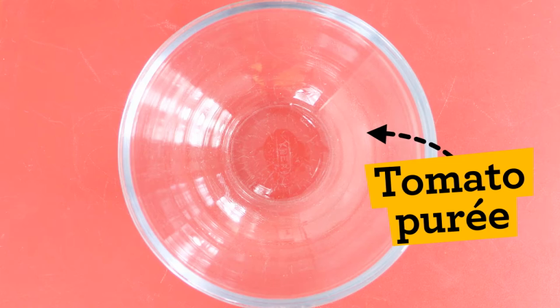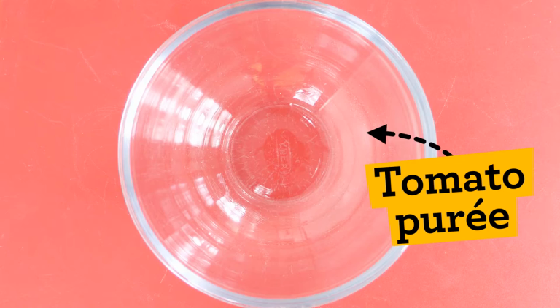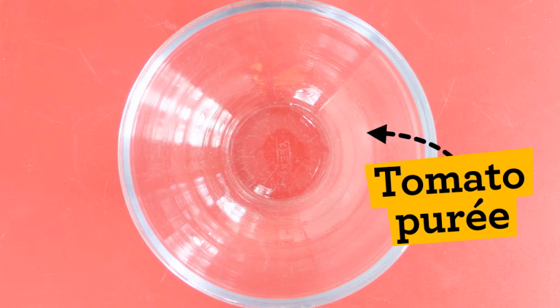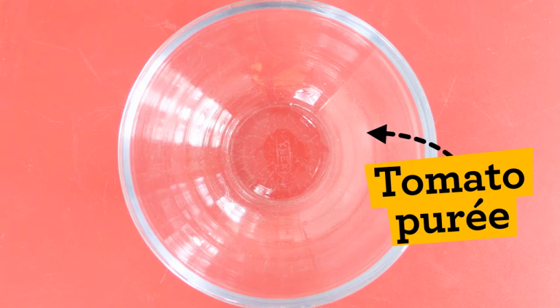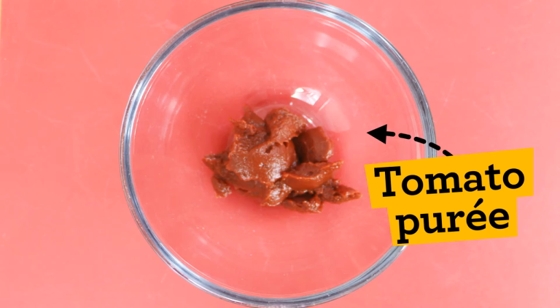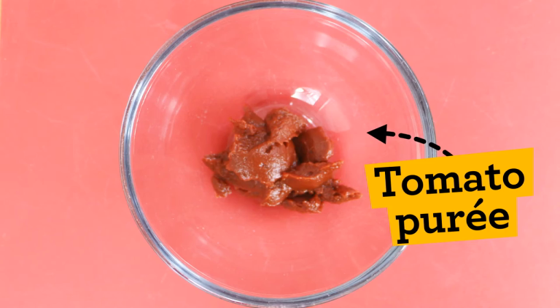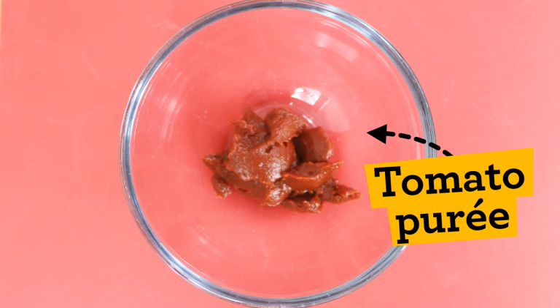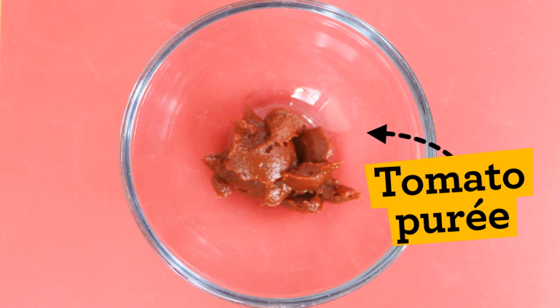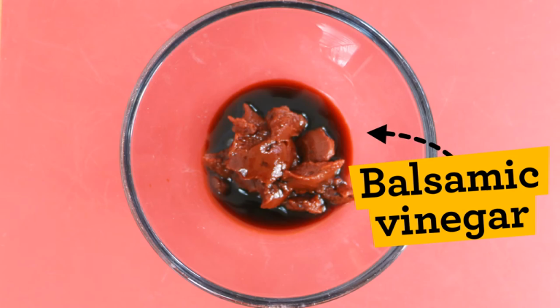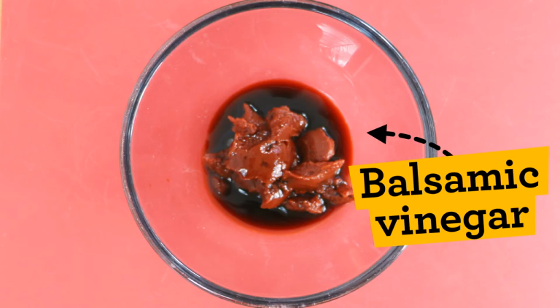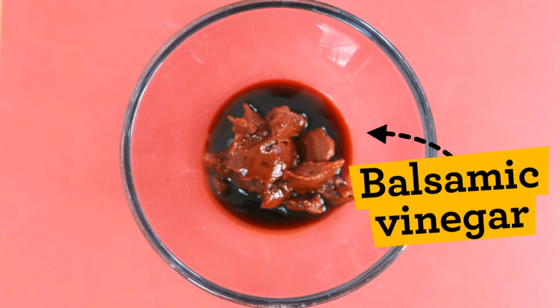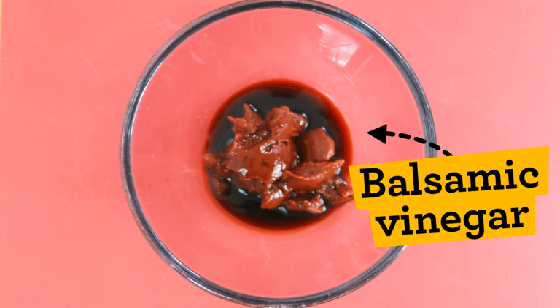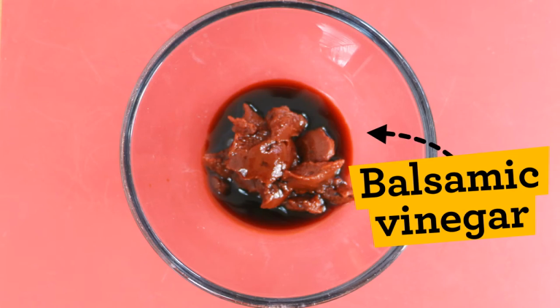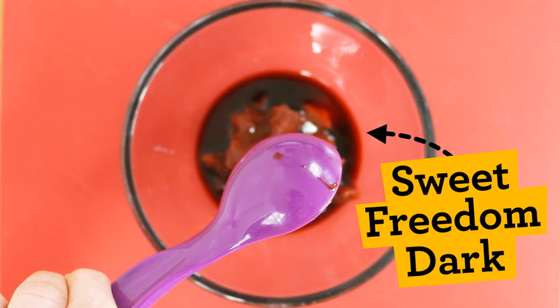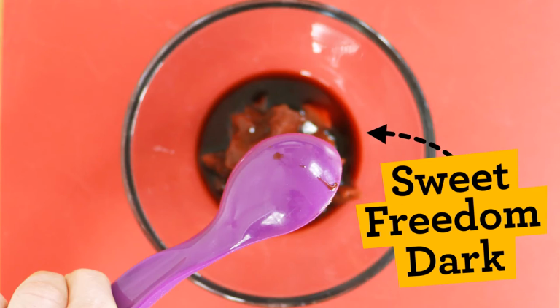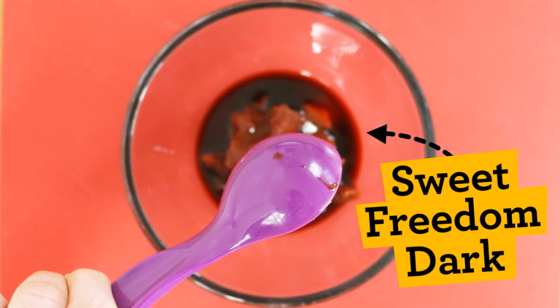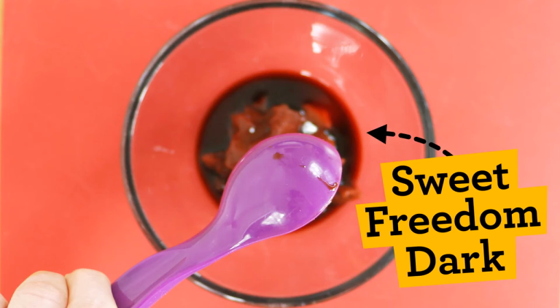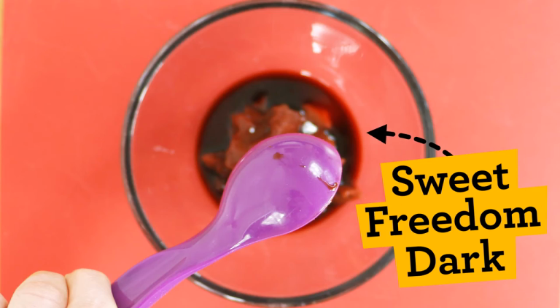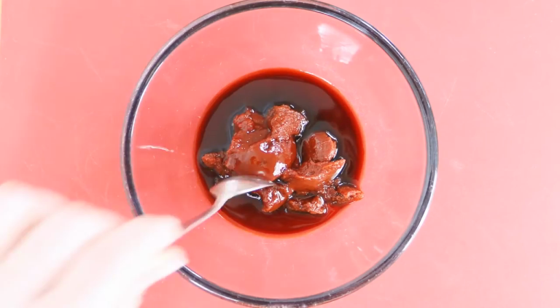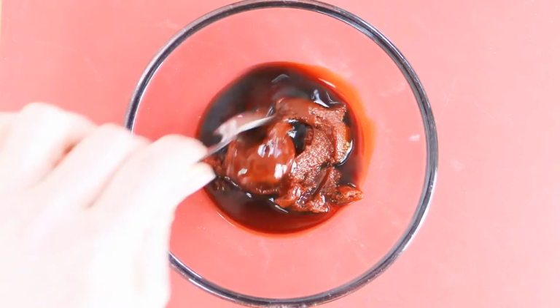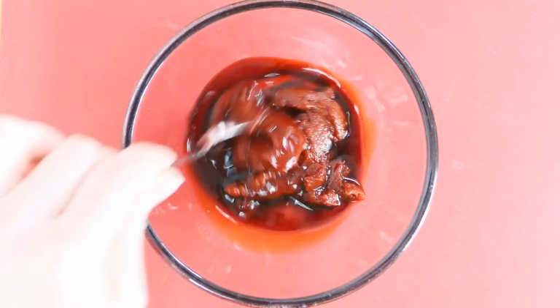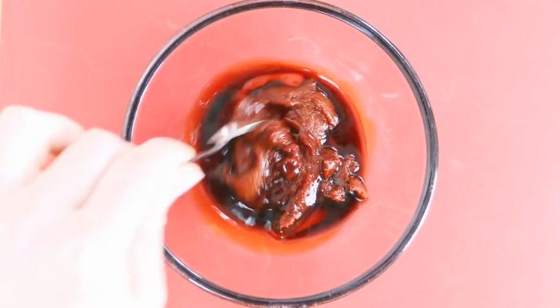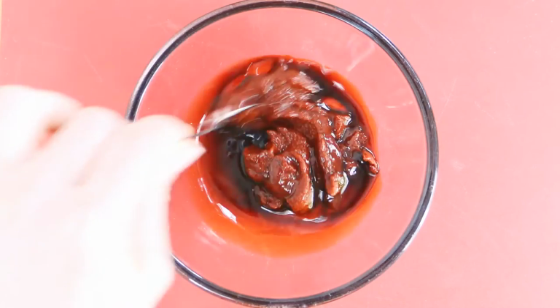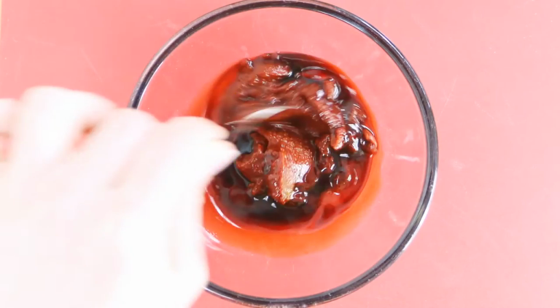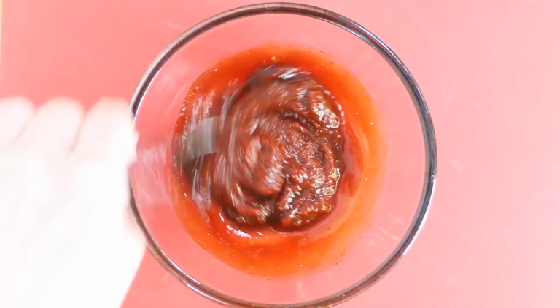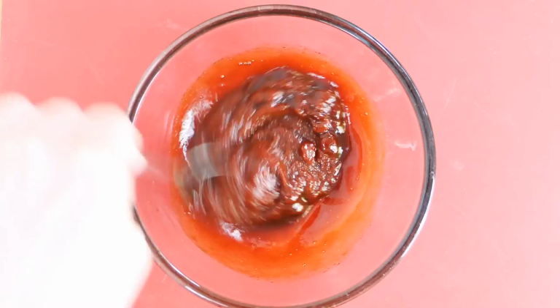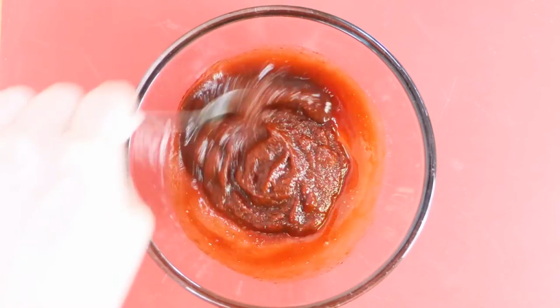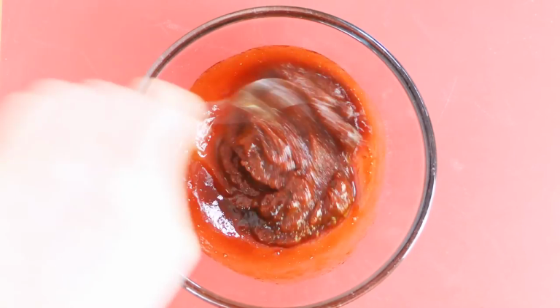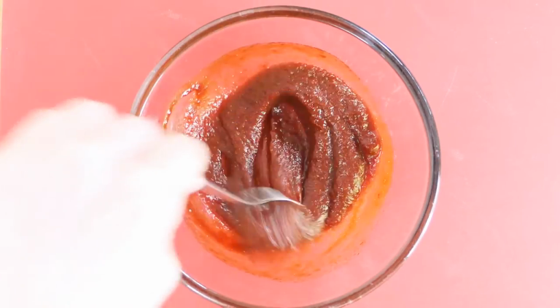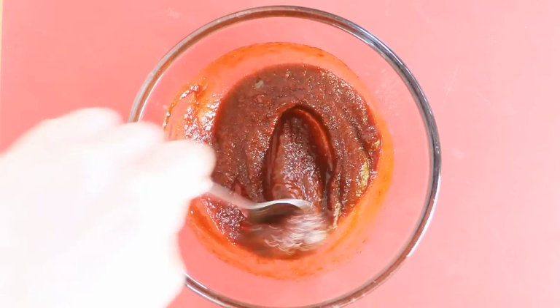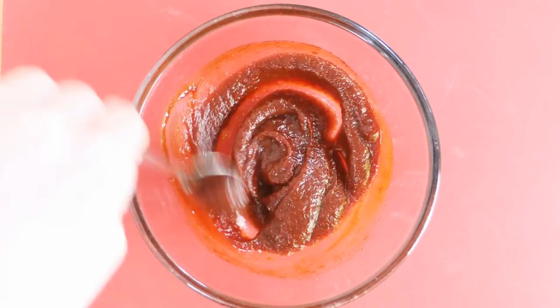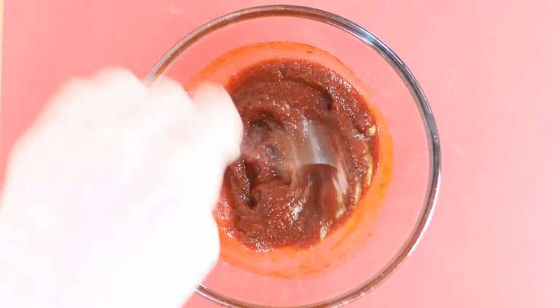Red! For an easy BBQ dip, add your ingredients to the bowl and mix together until well combined.